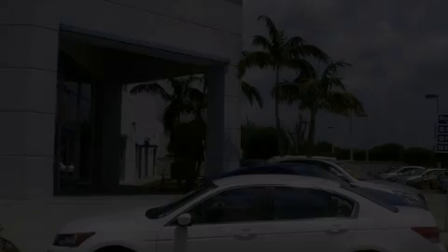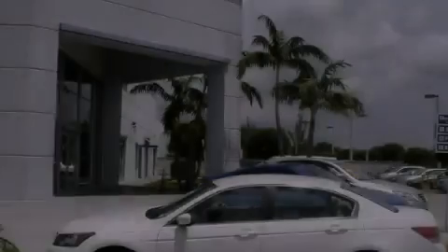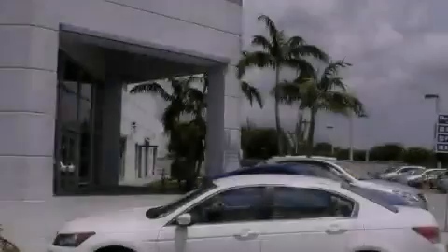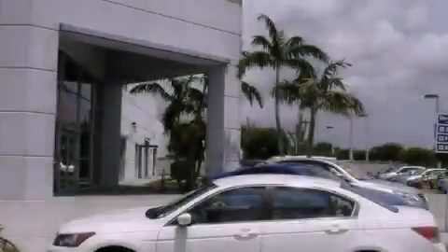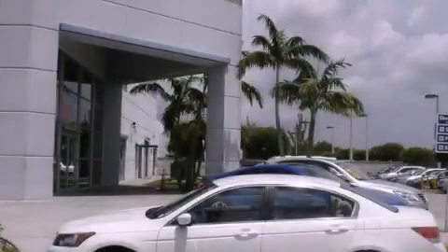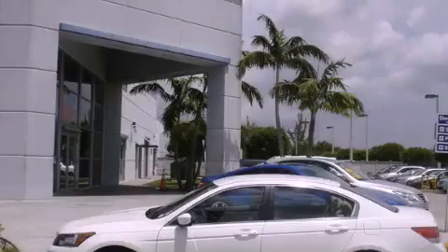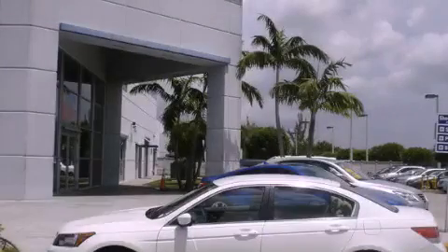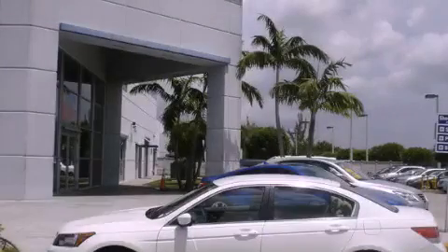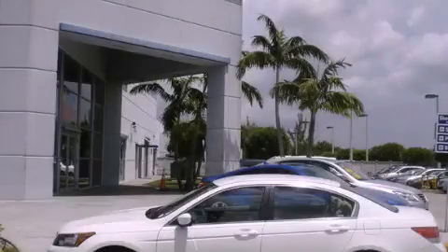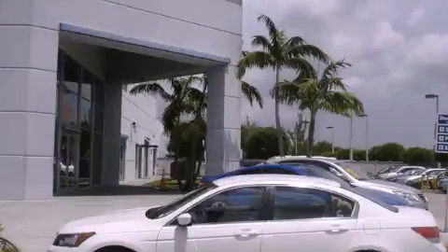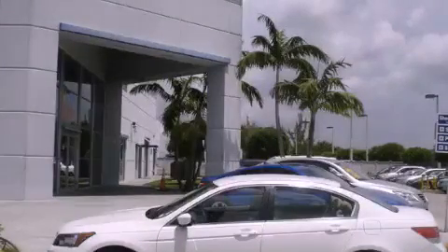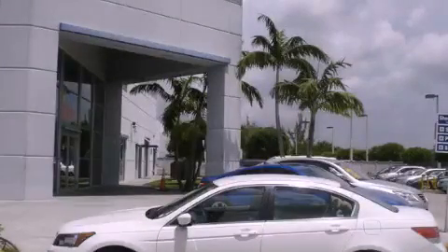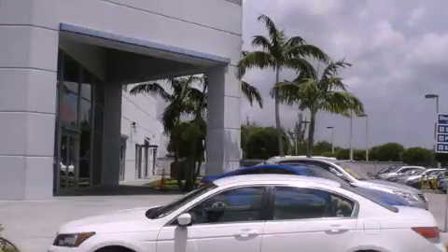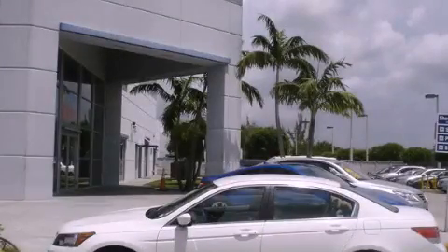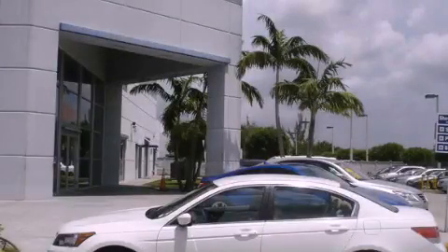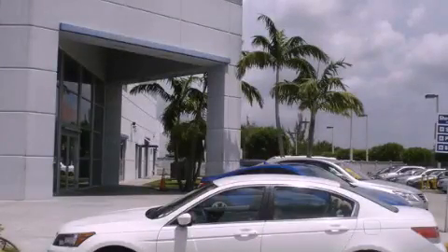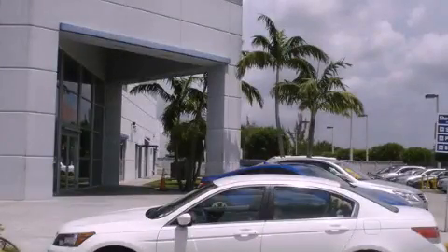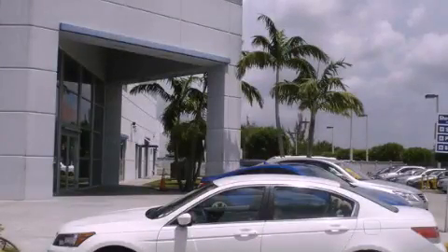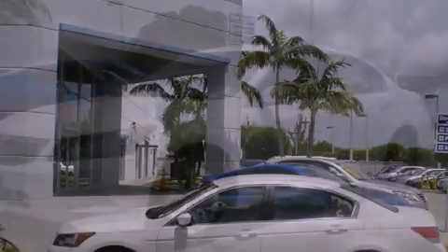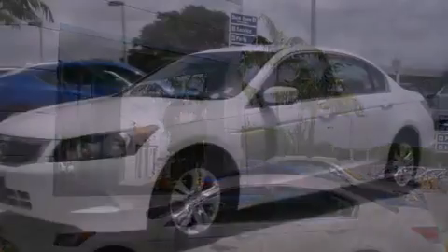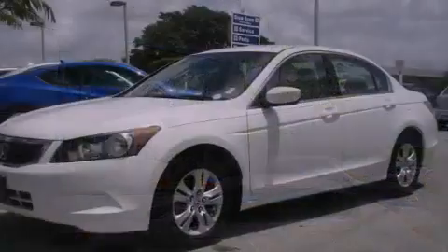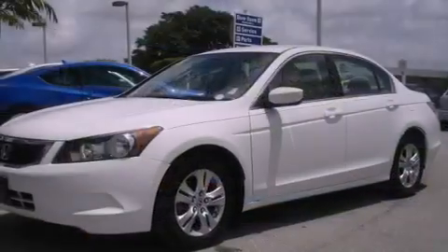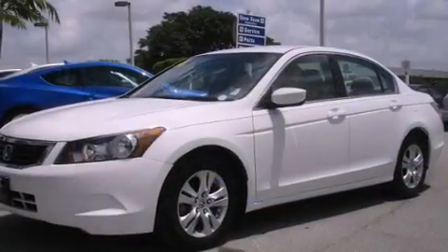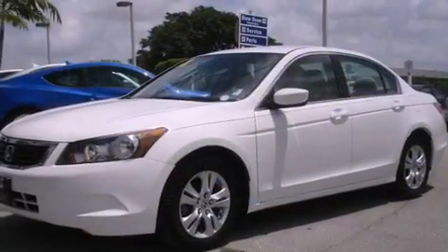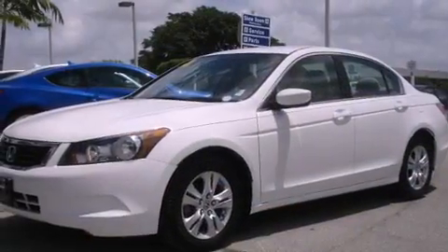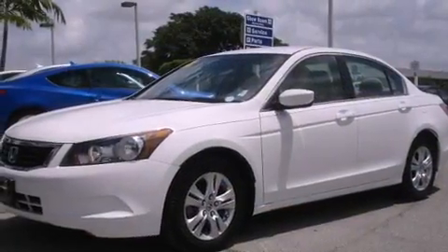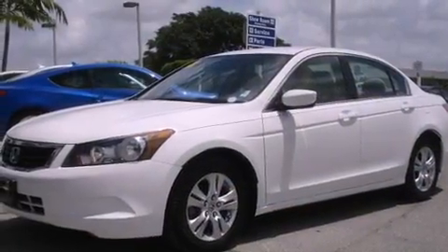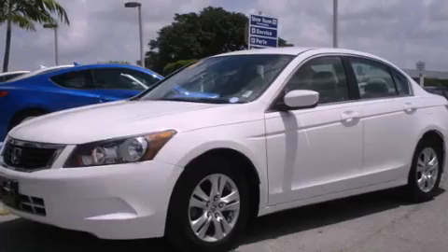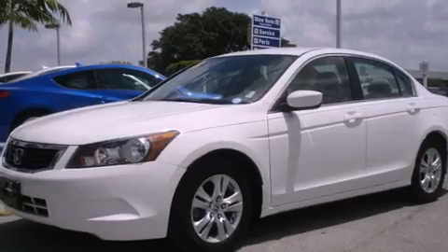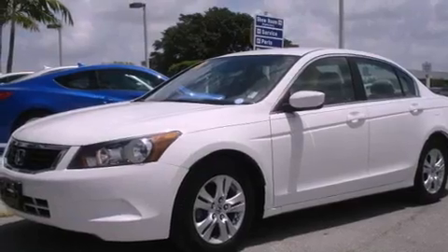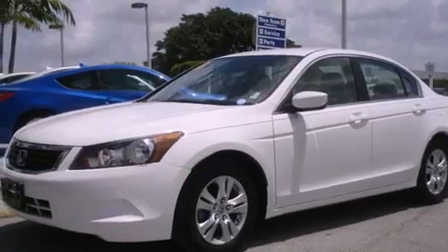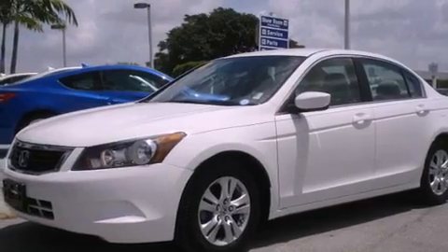This is a 2009 Honda Accord. It has a four-cylinder engine and an automatic transmission.